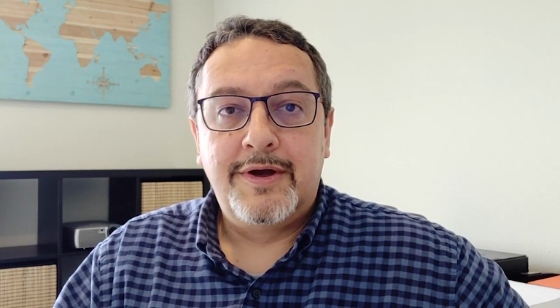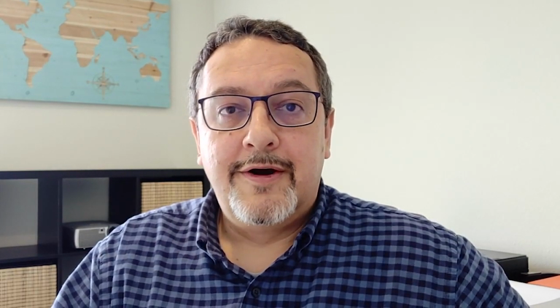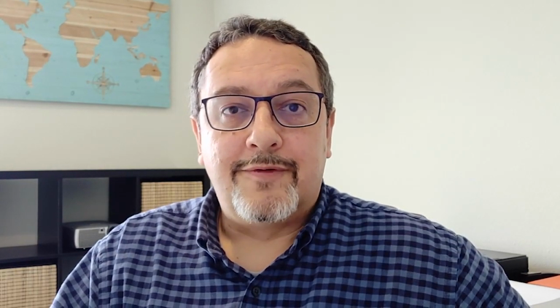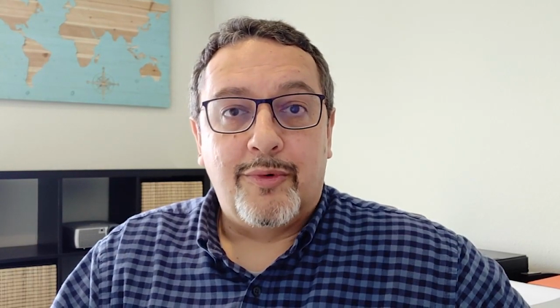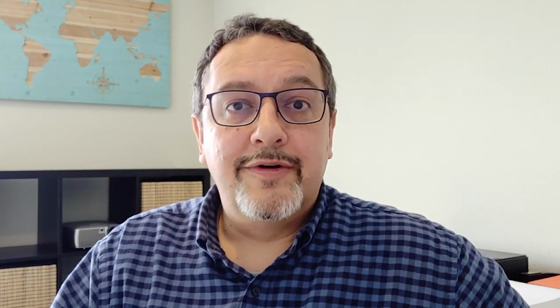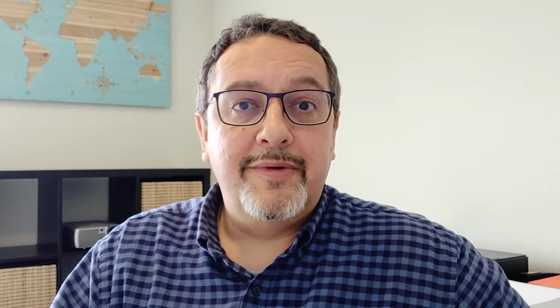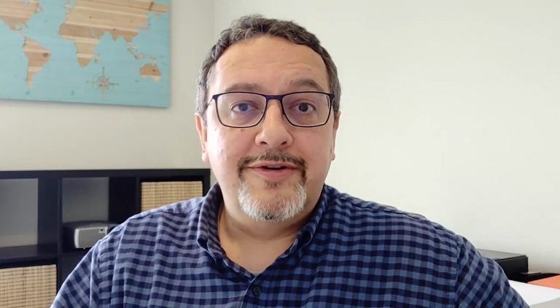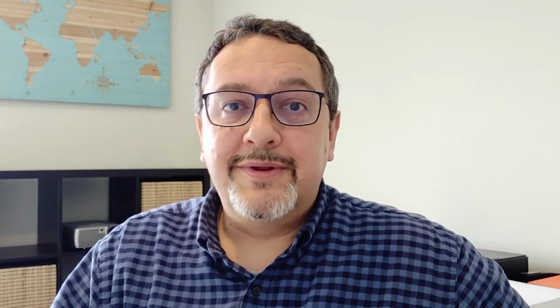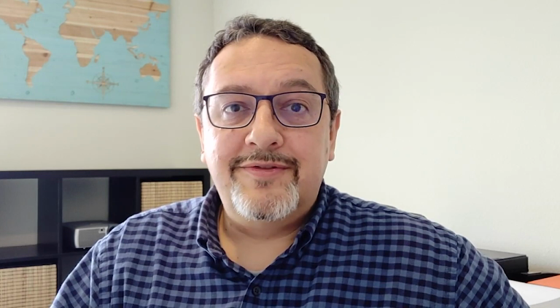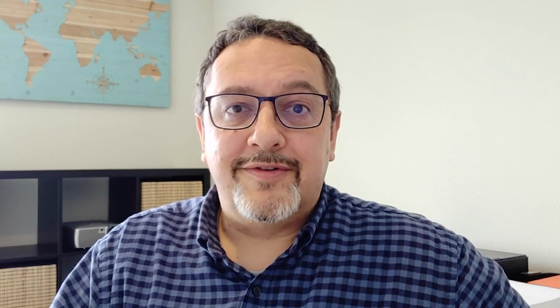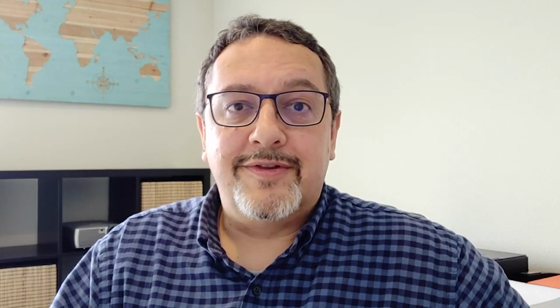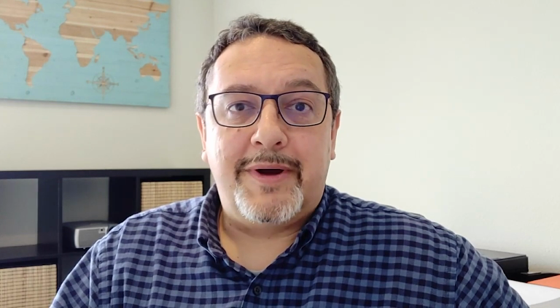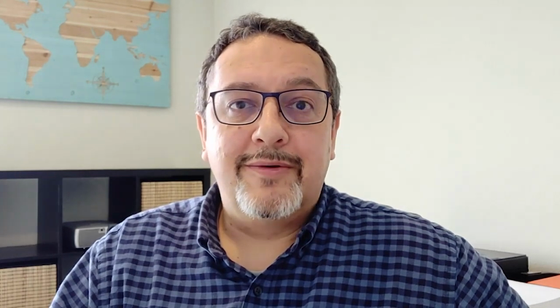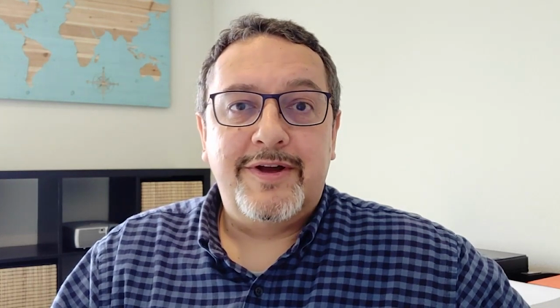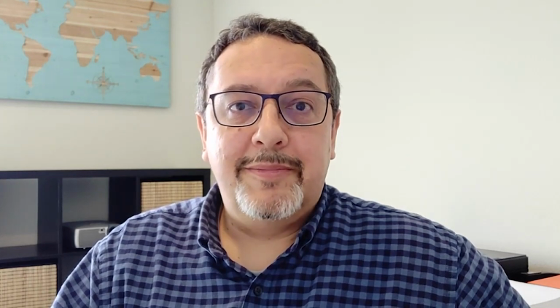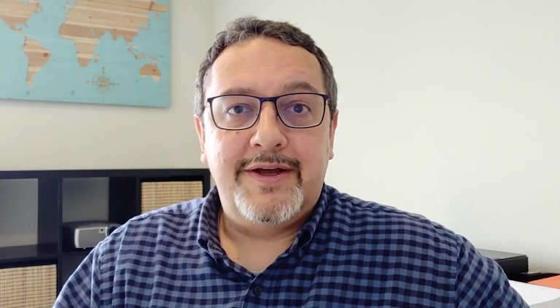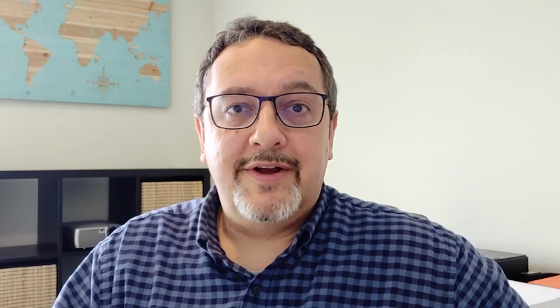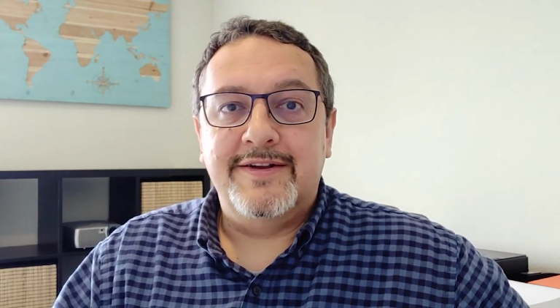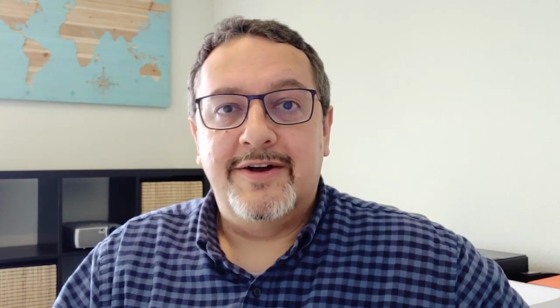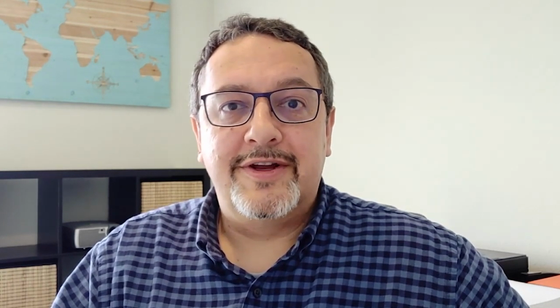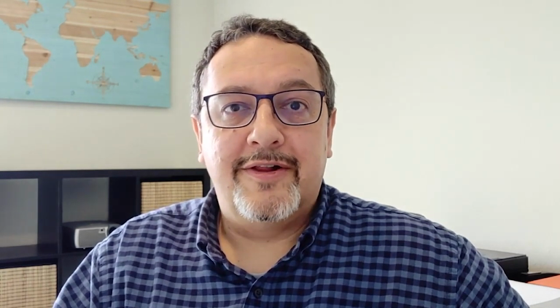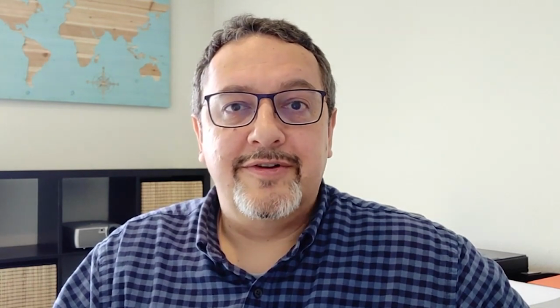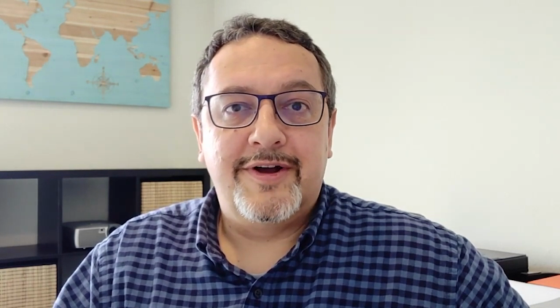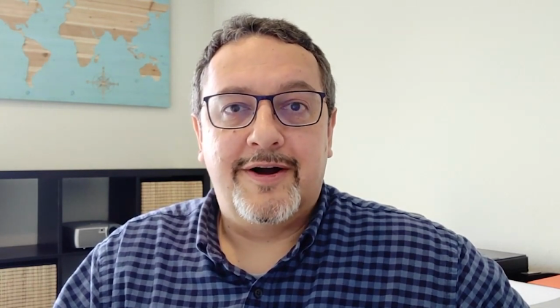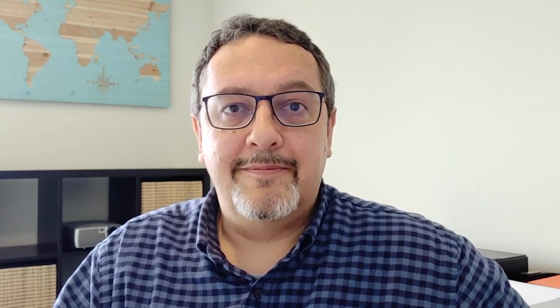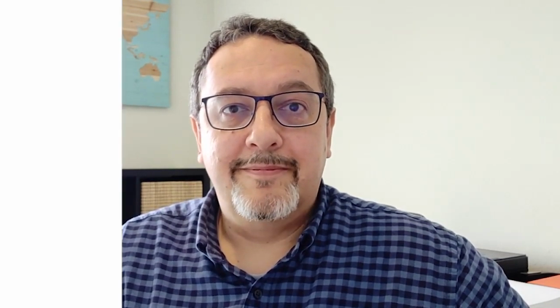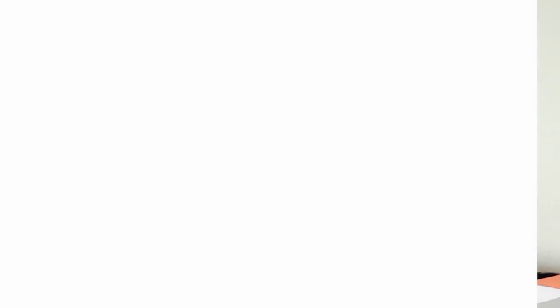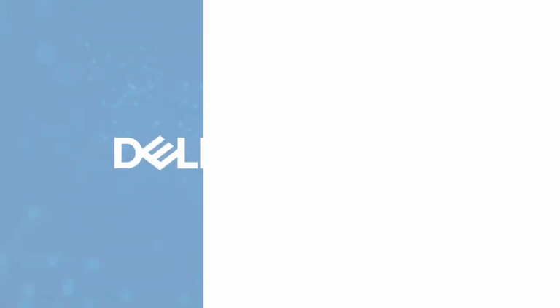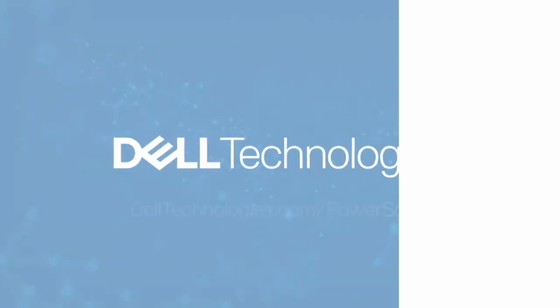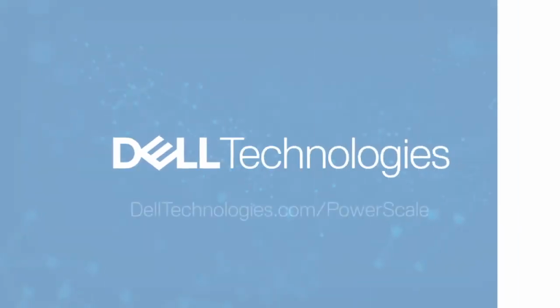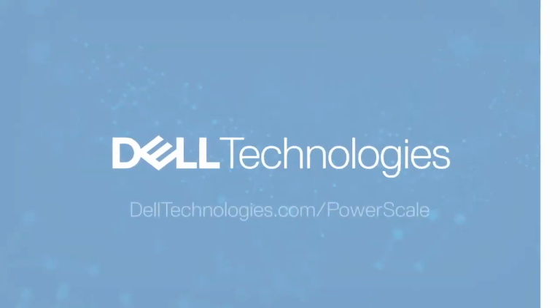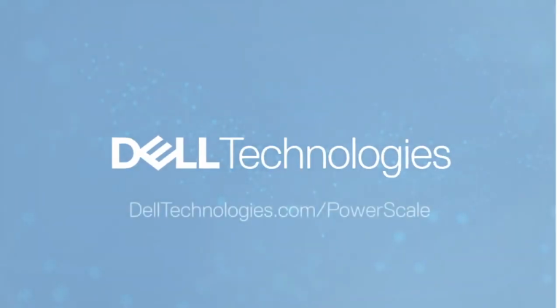For more information, please visit the PowerScale page at DellTechnologies.com.